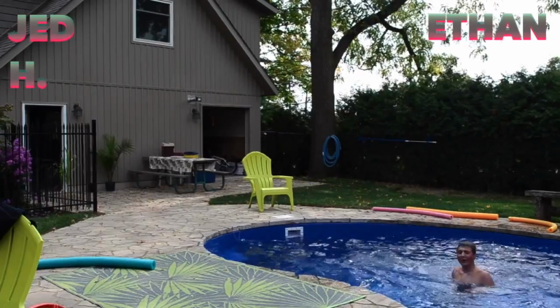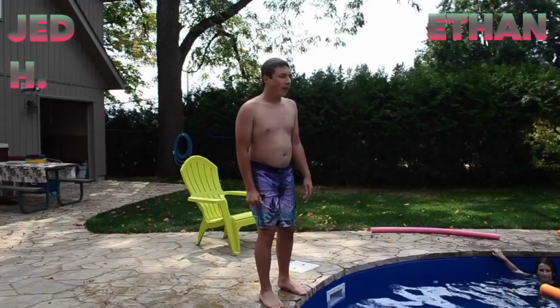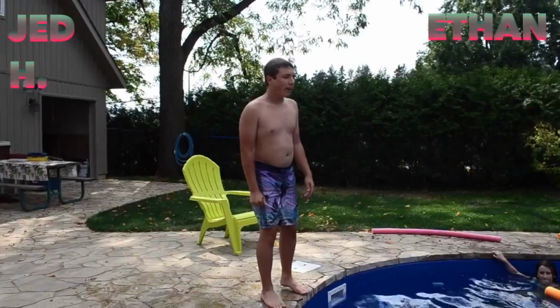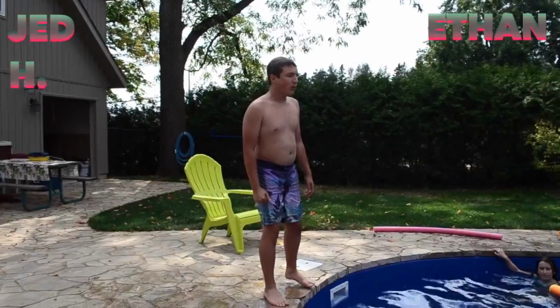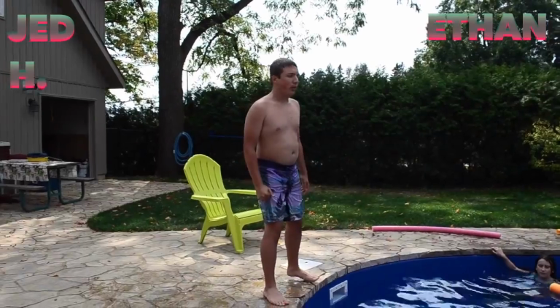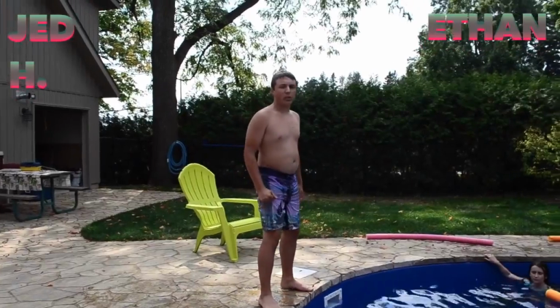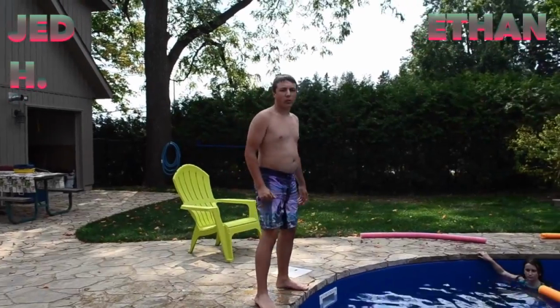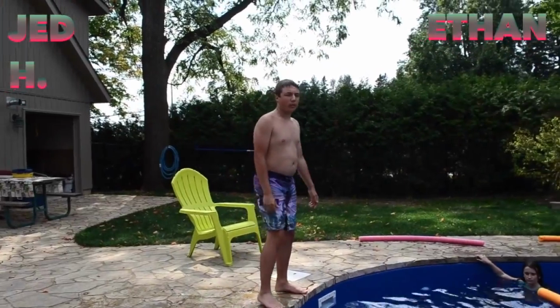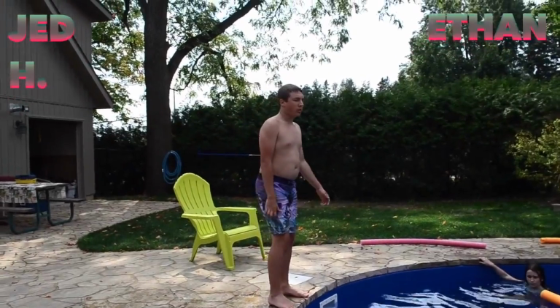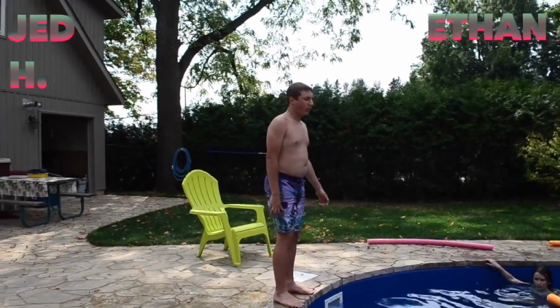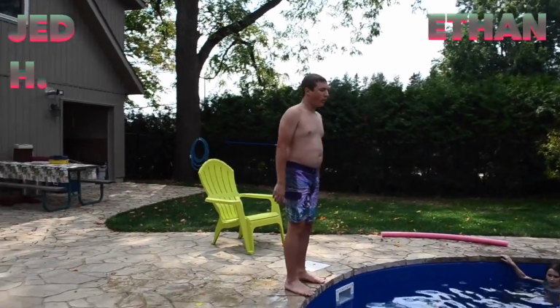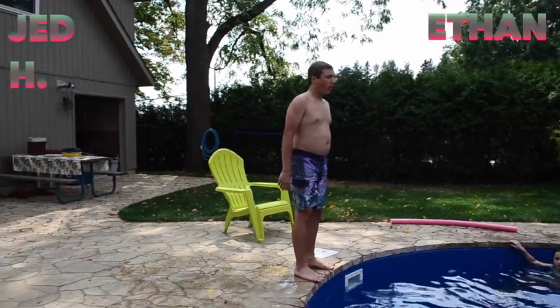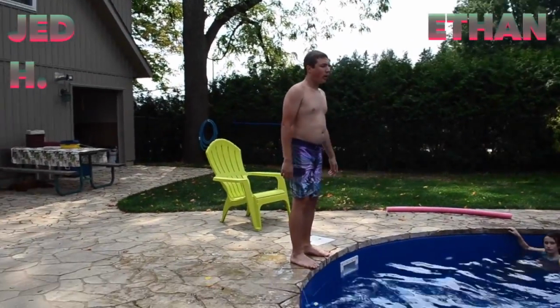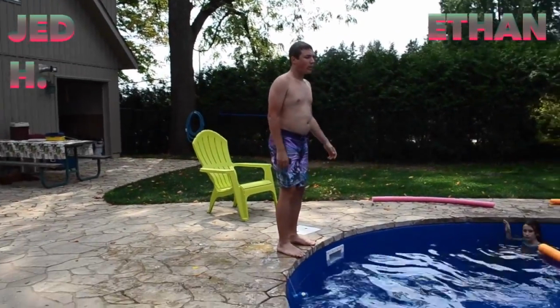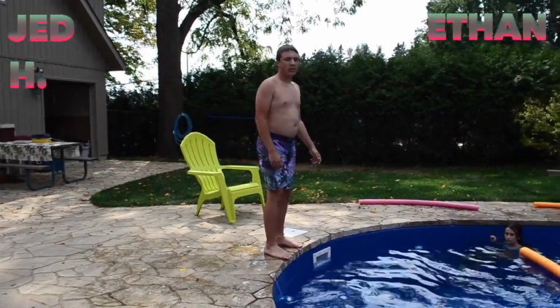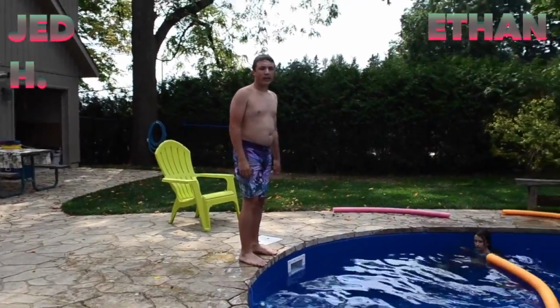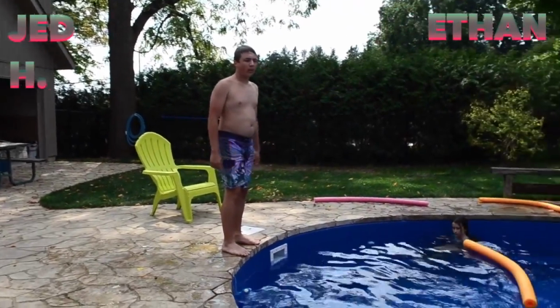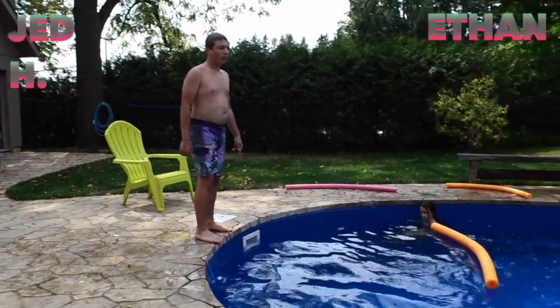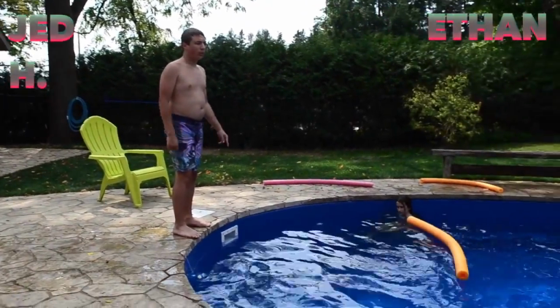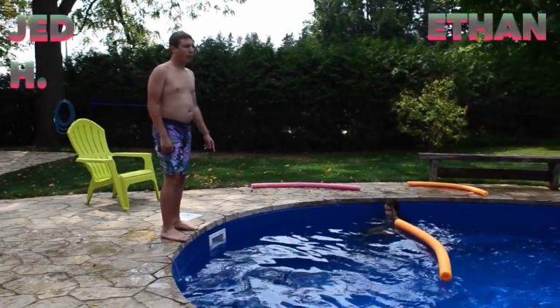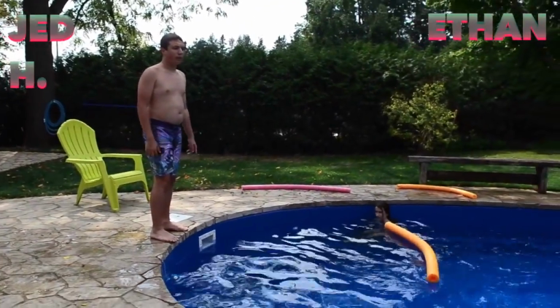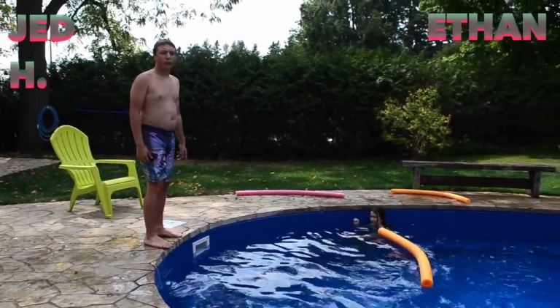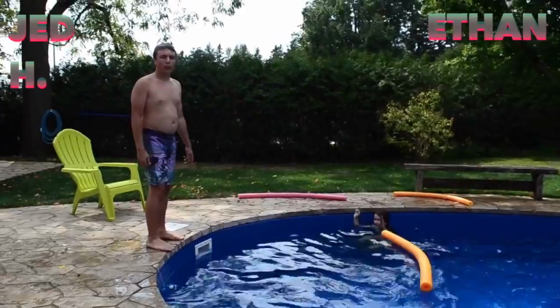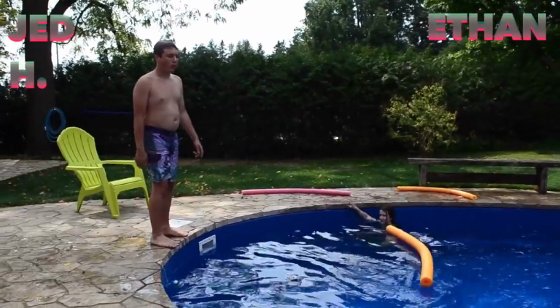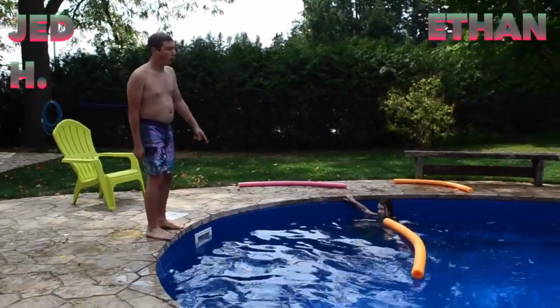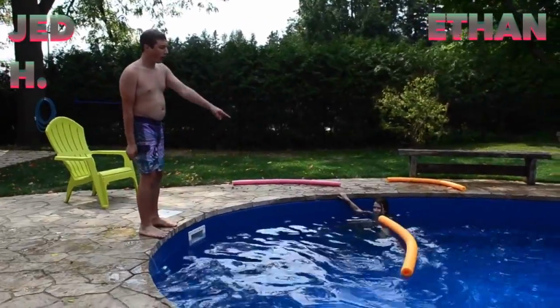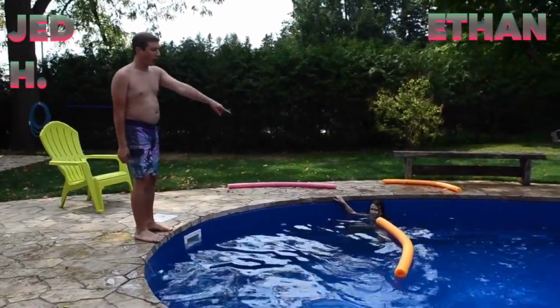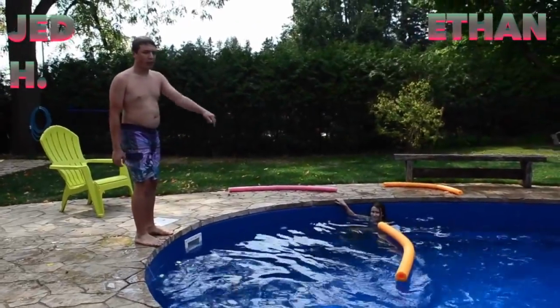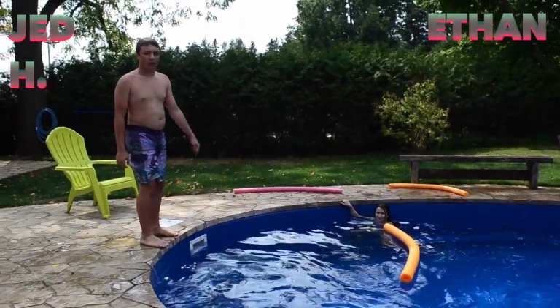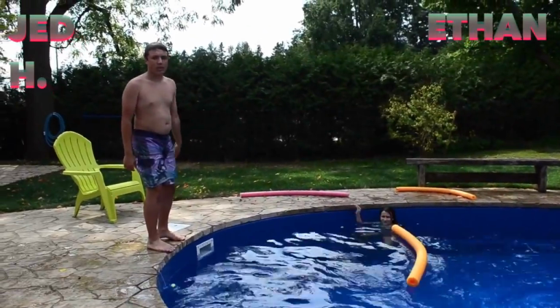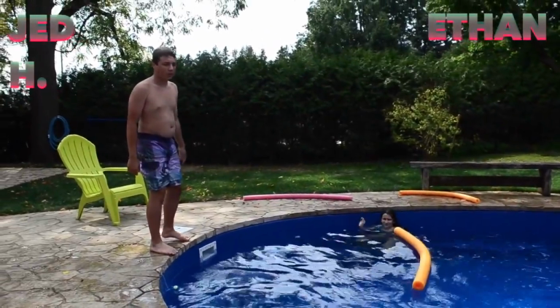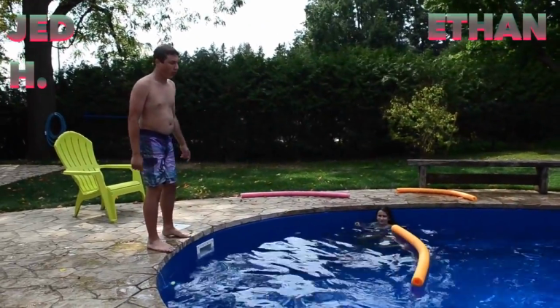Hey guys, for my turn we're going to be doing a standing long jump in the pool, and I have to cross that noodle.